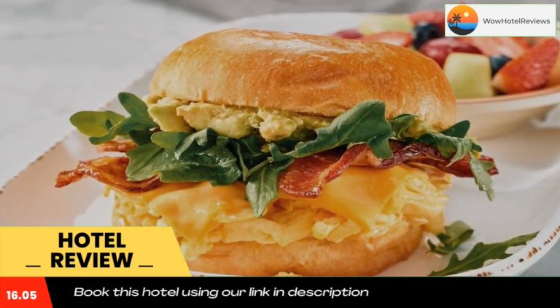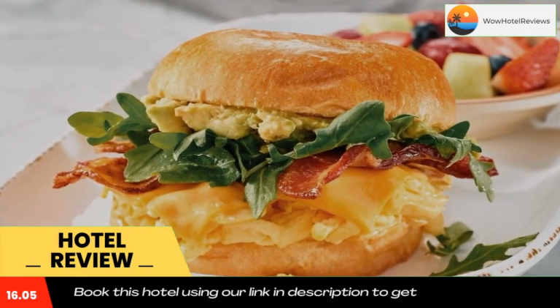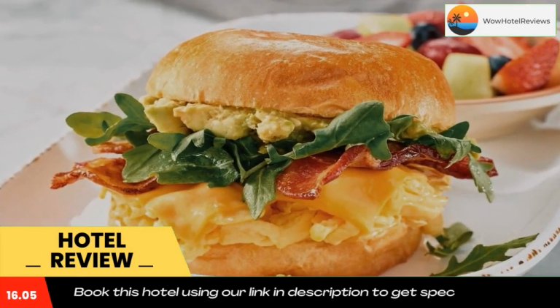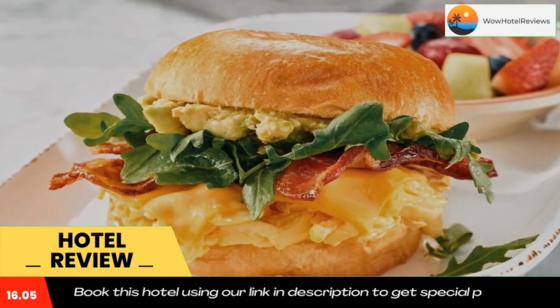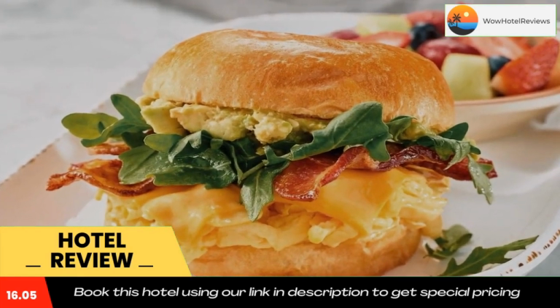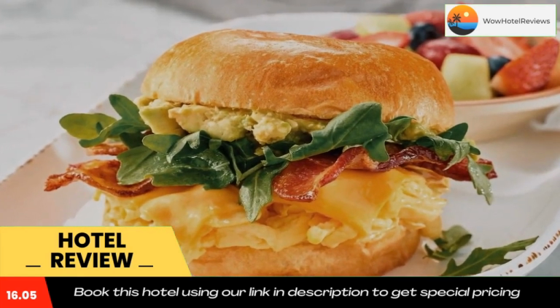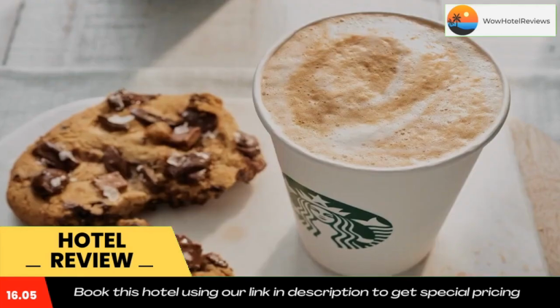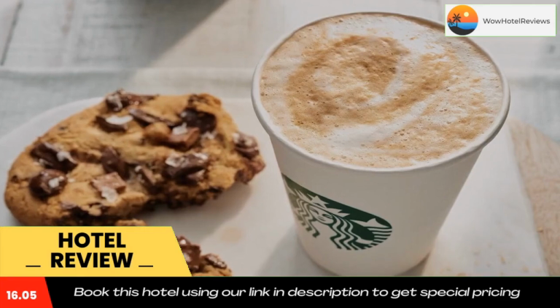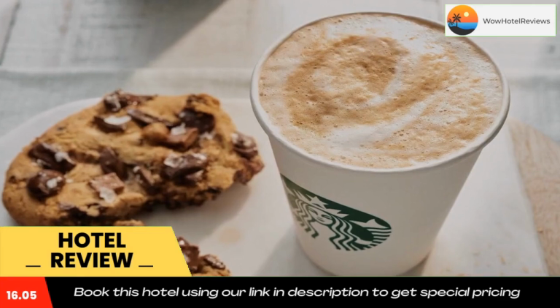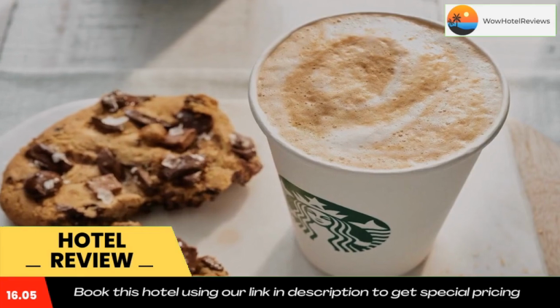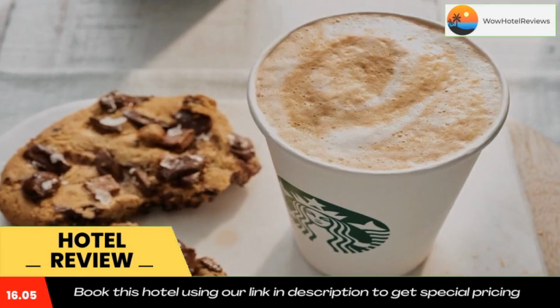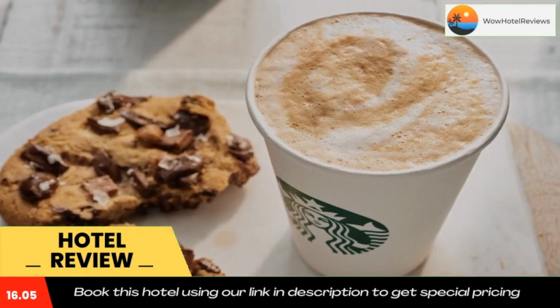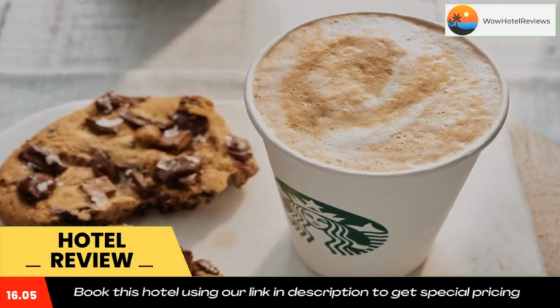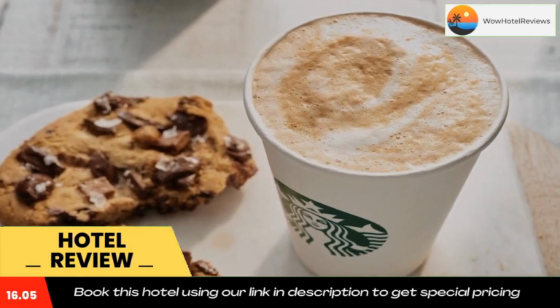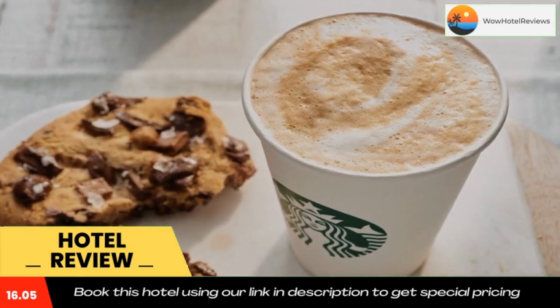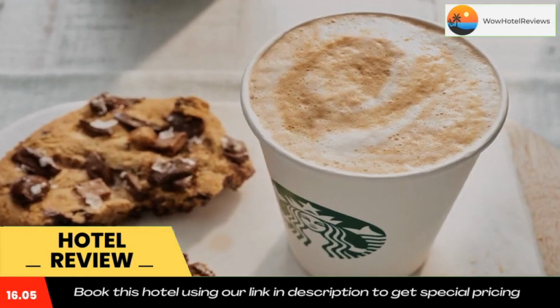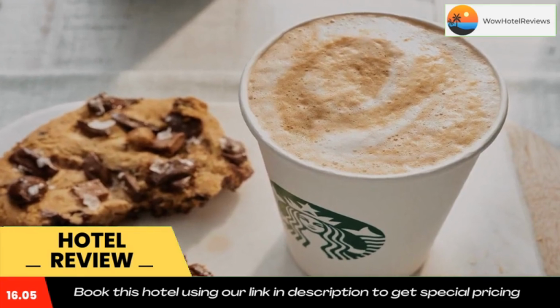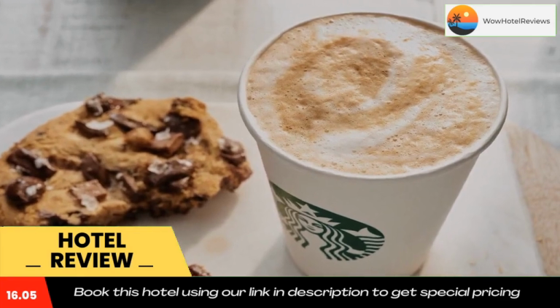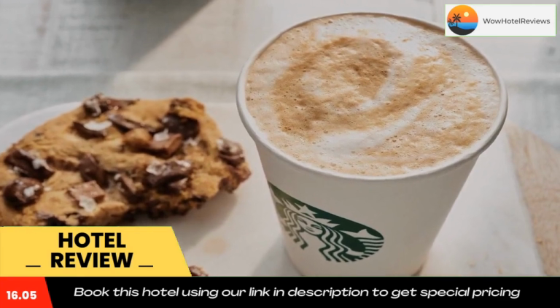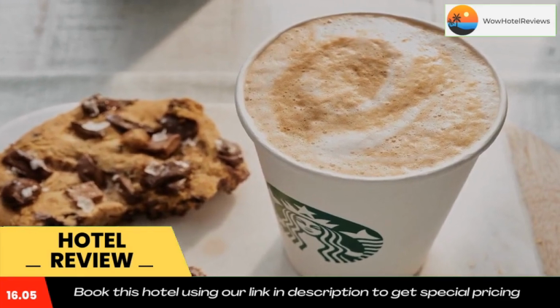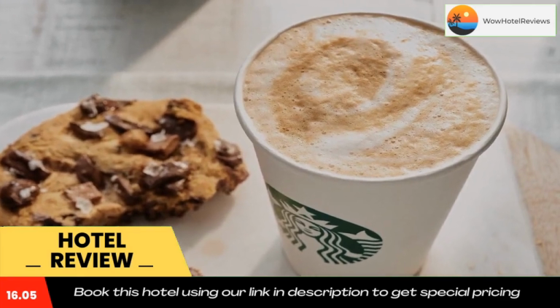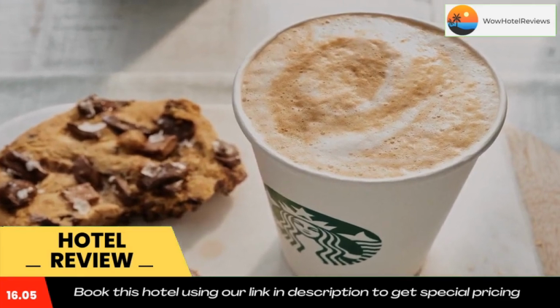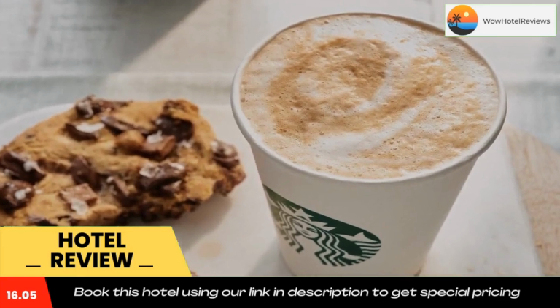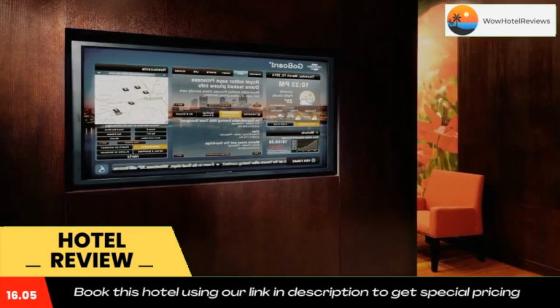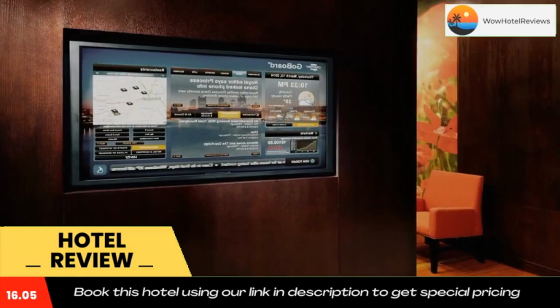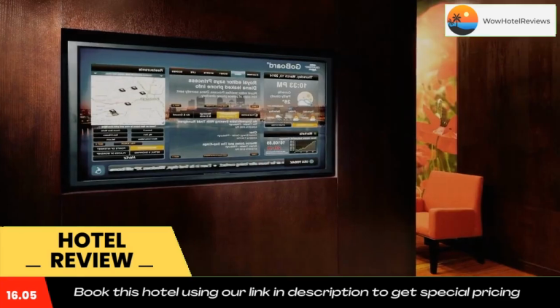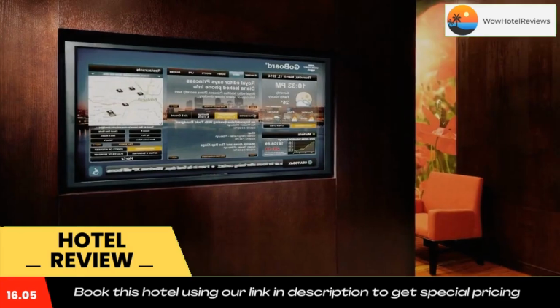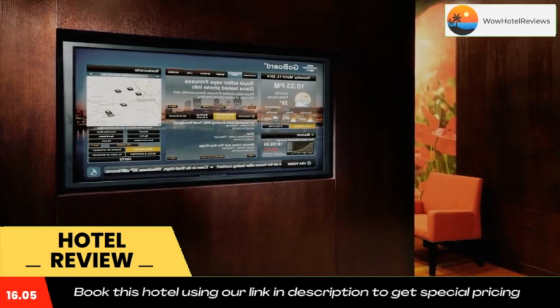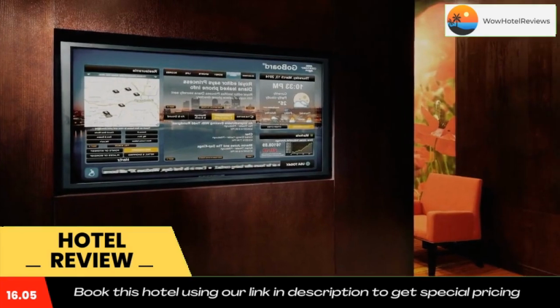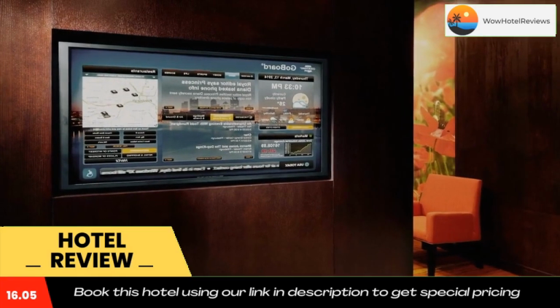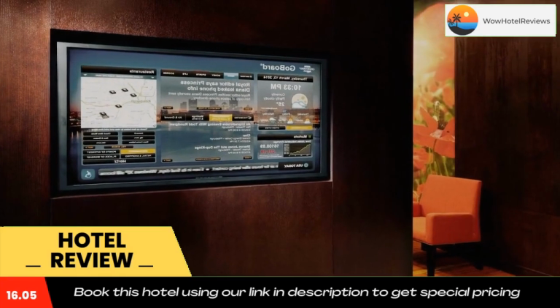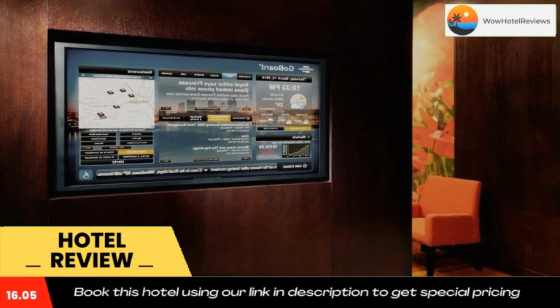Free private parking is available on-site. Bob O'Connor Golf Course is 4.3 miles away.